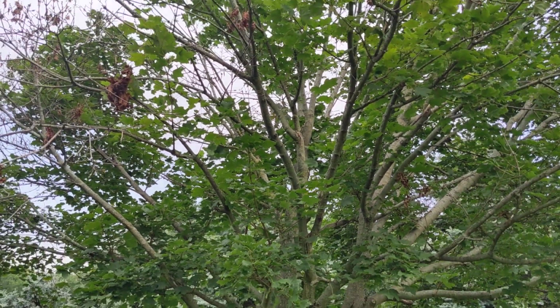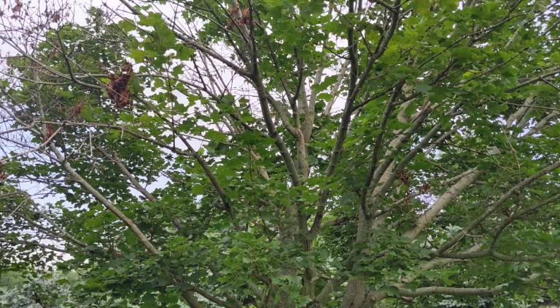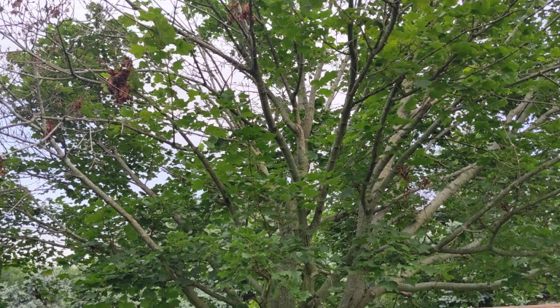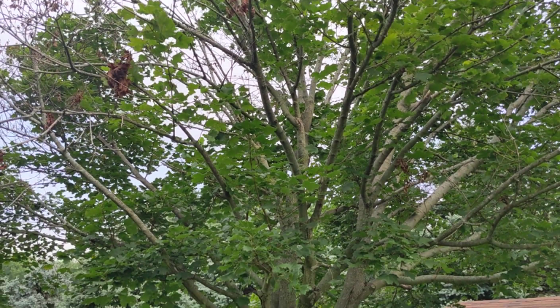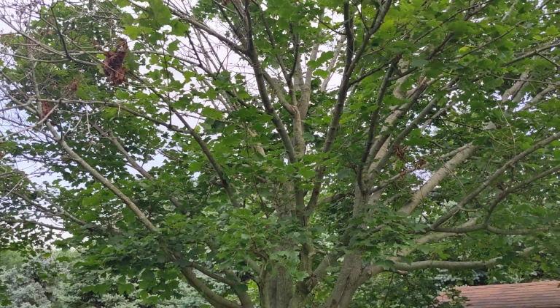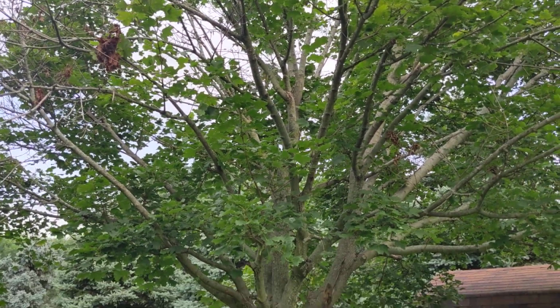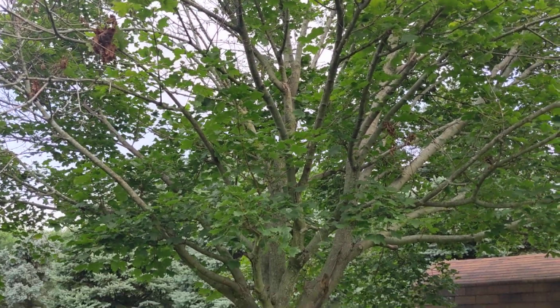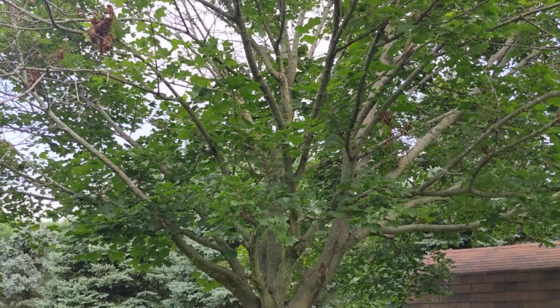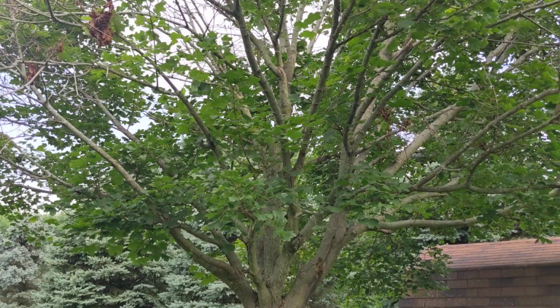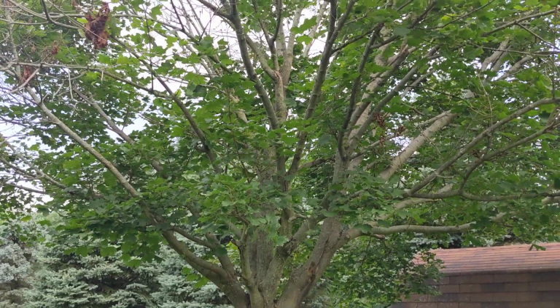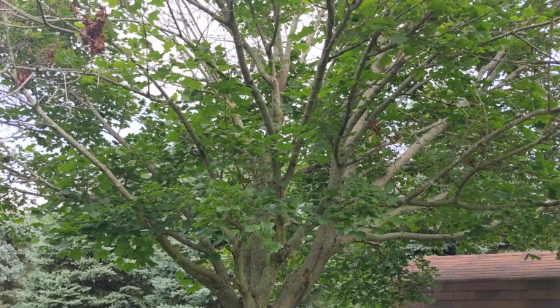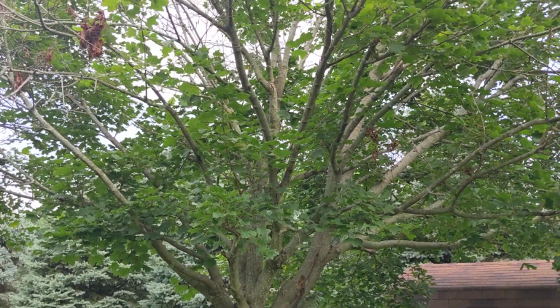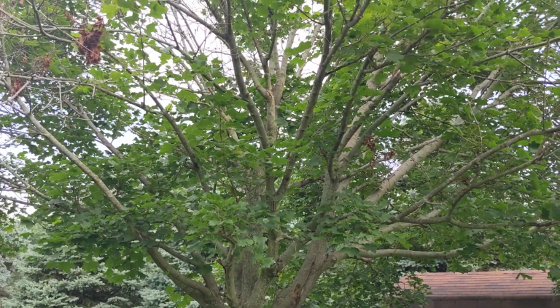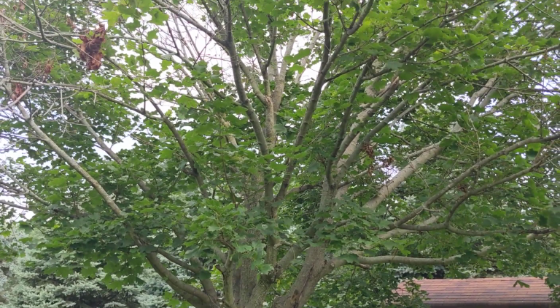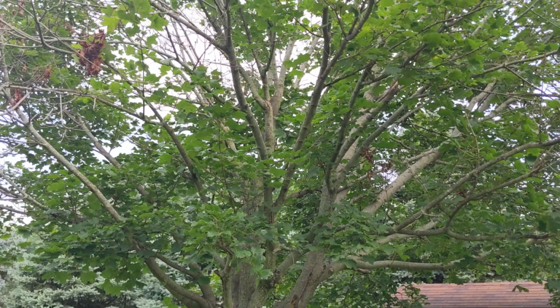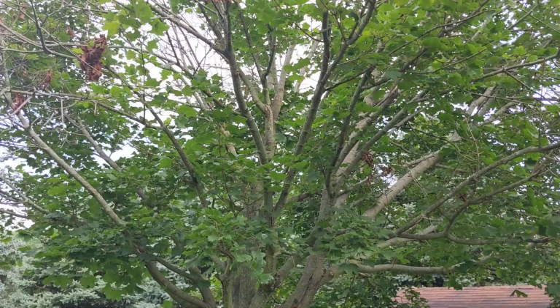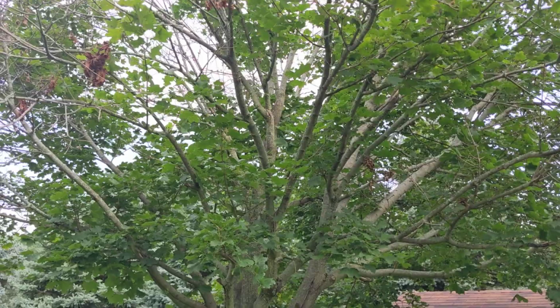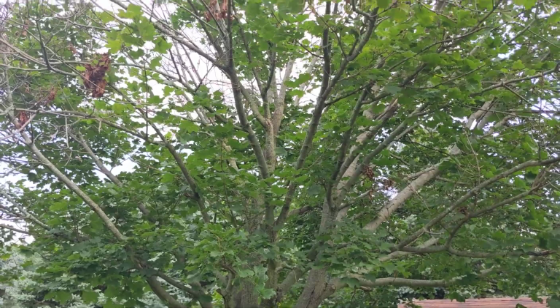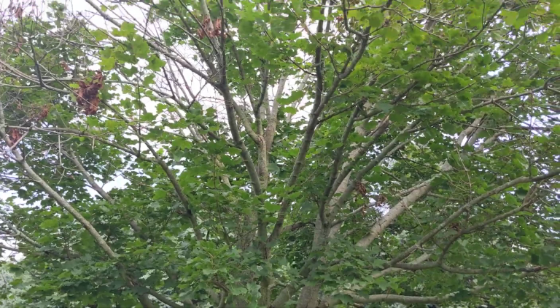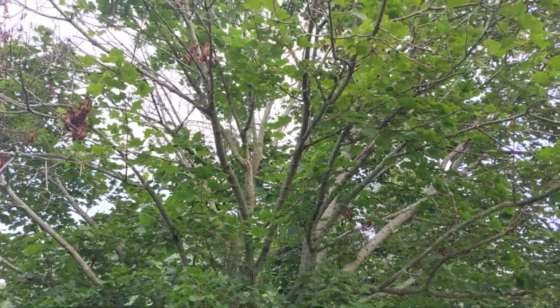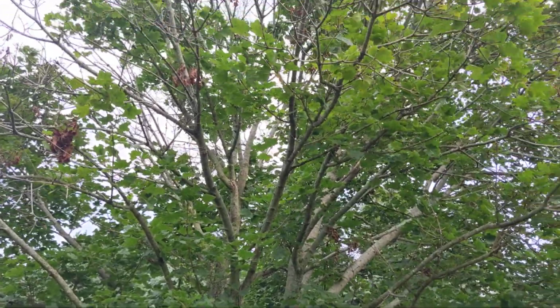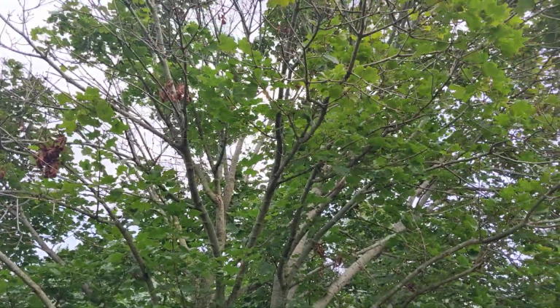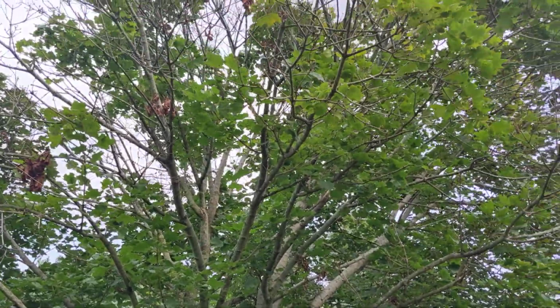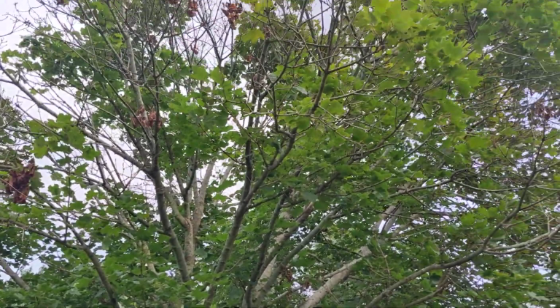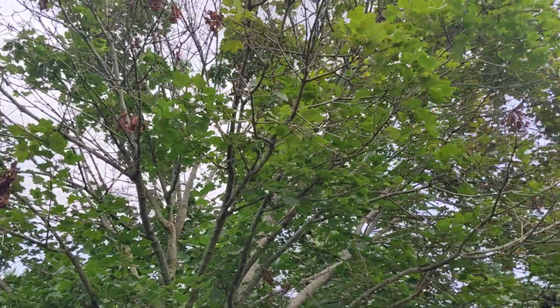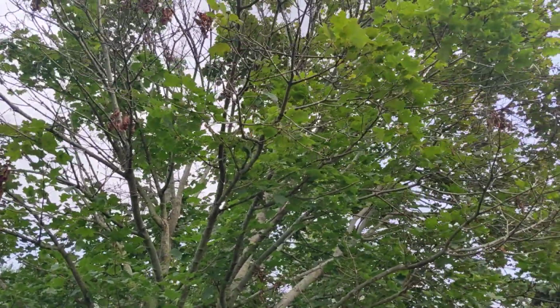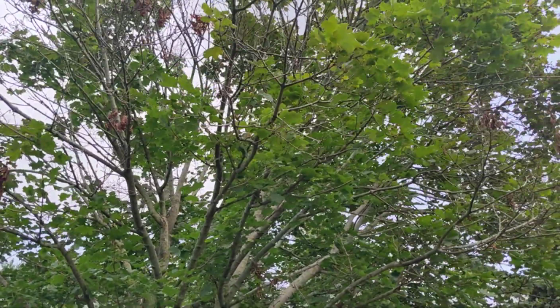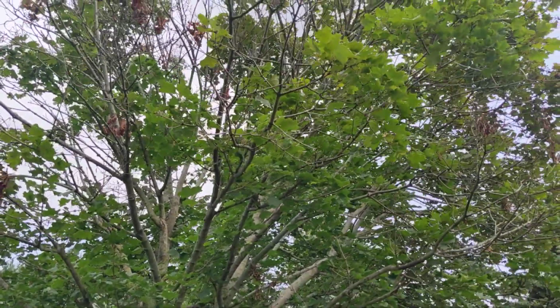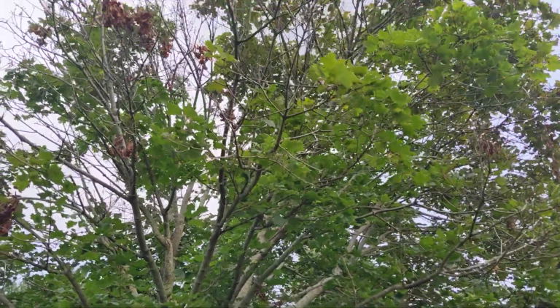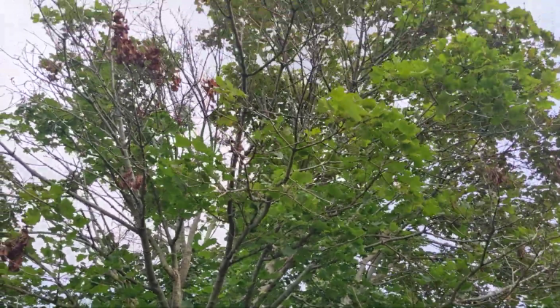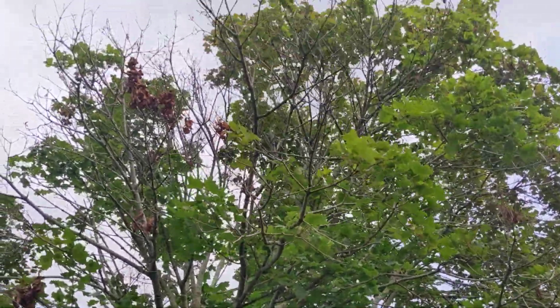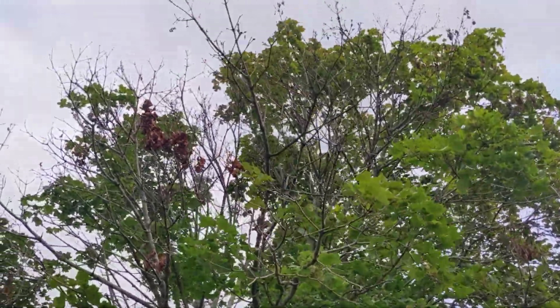Hi, I'm Doug from Greensman Incorporated. We're looking at girdling root damage on a maple tree.